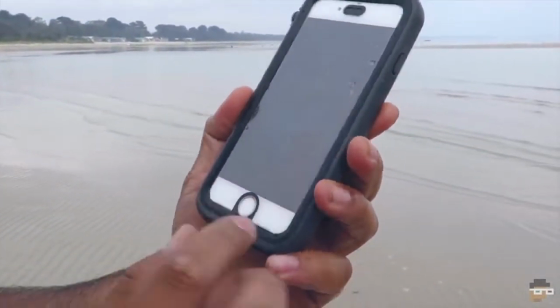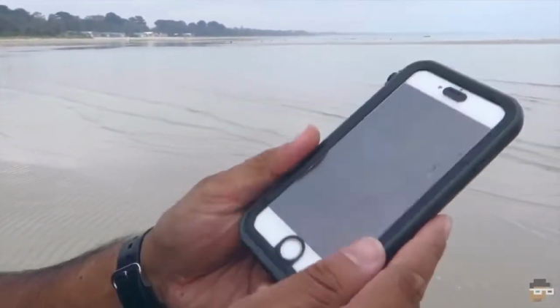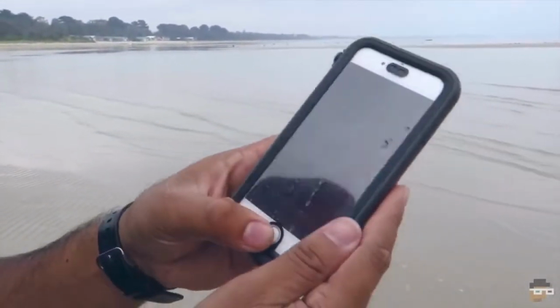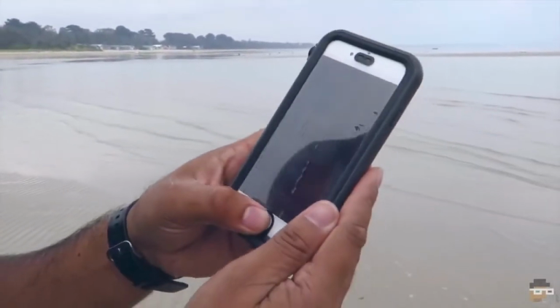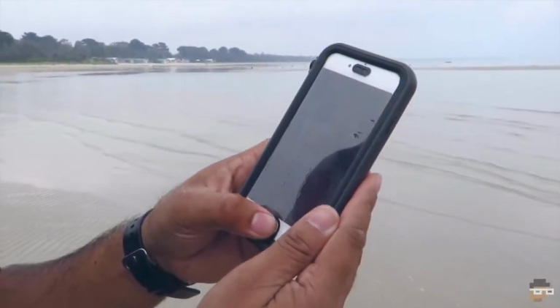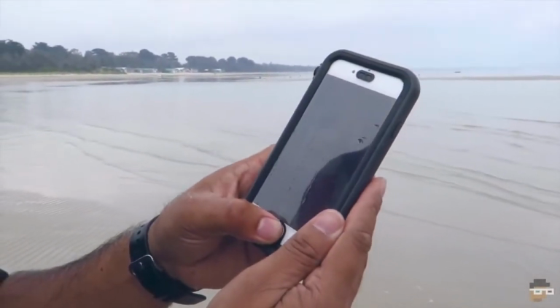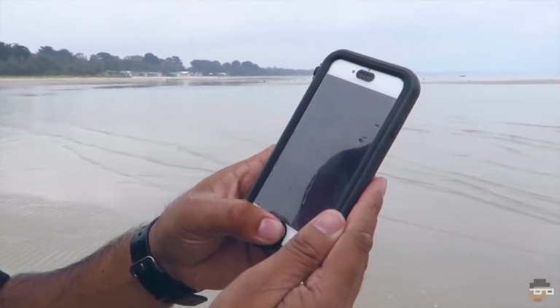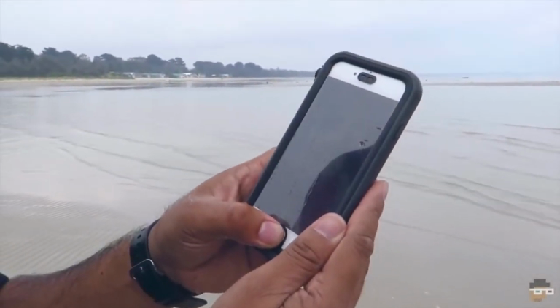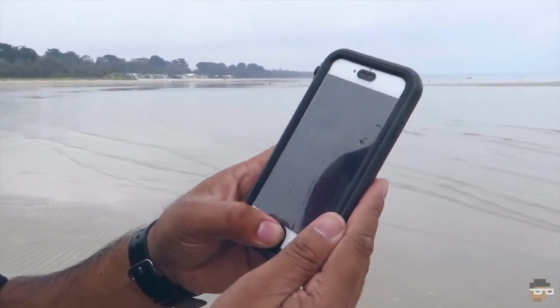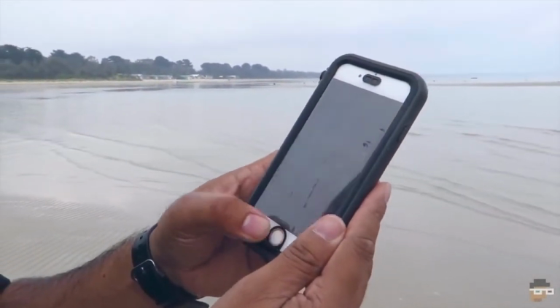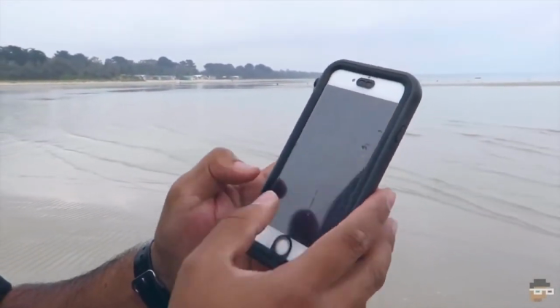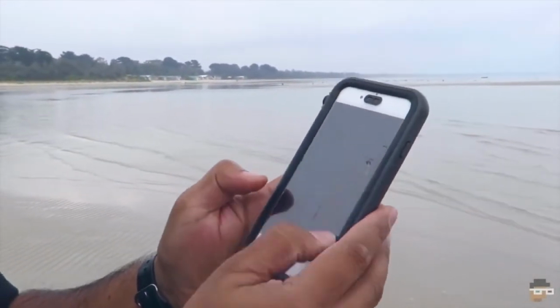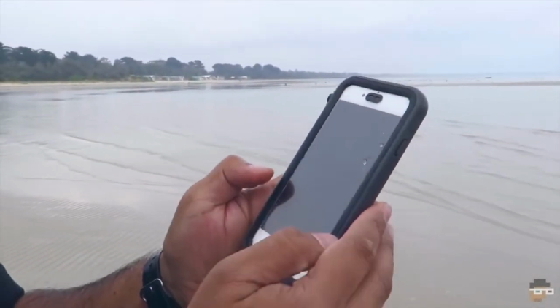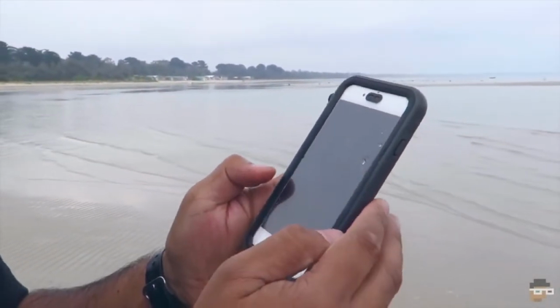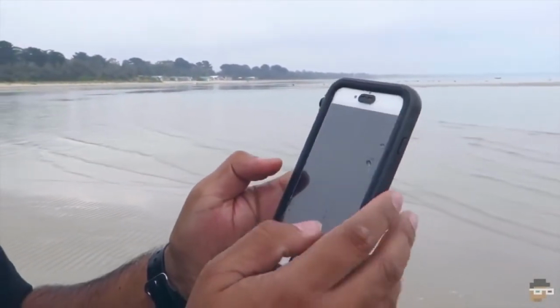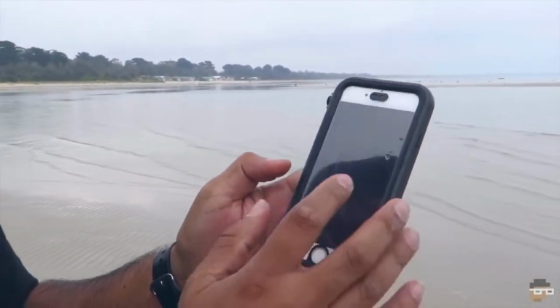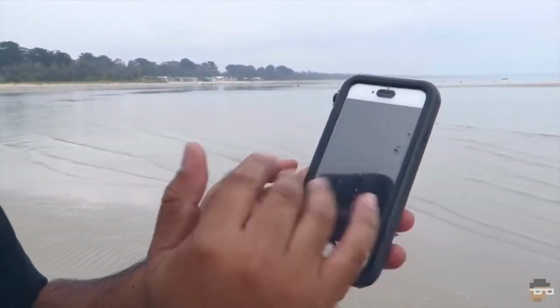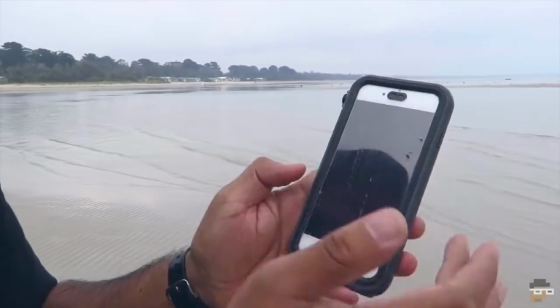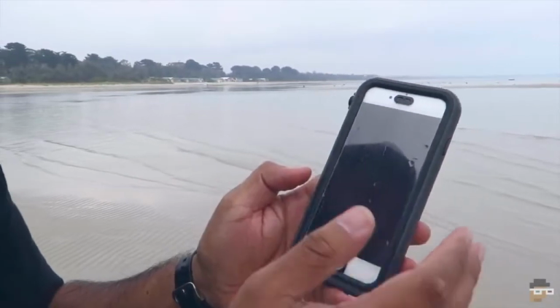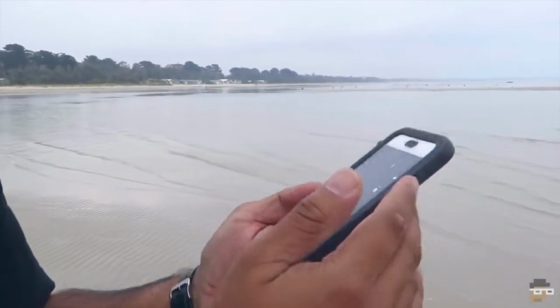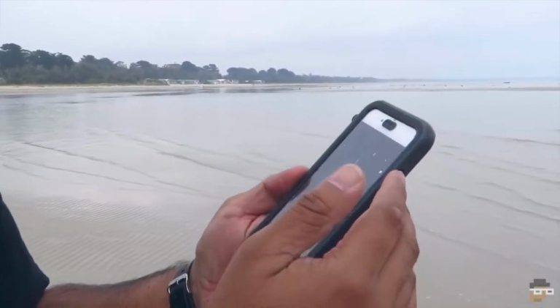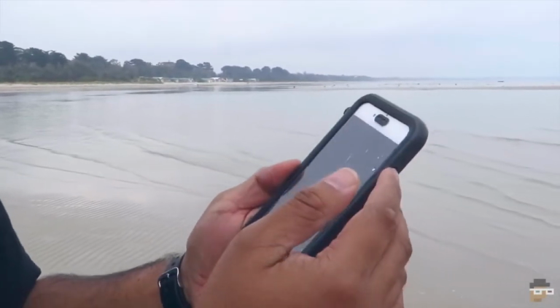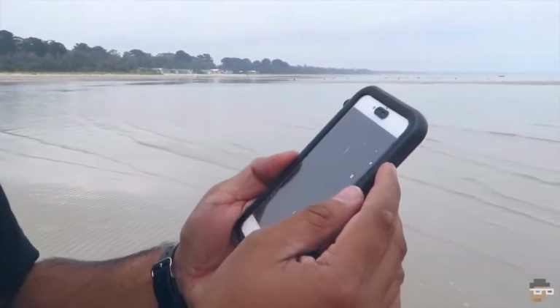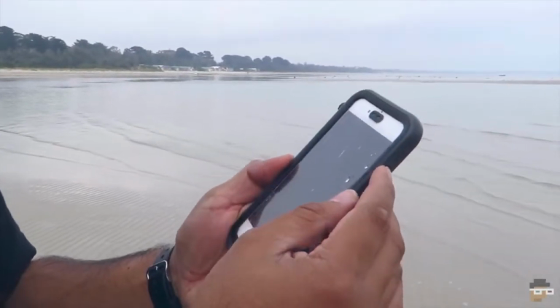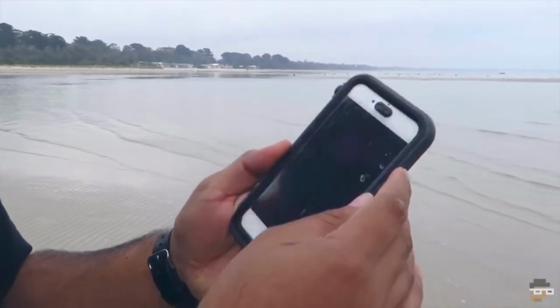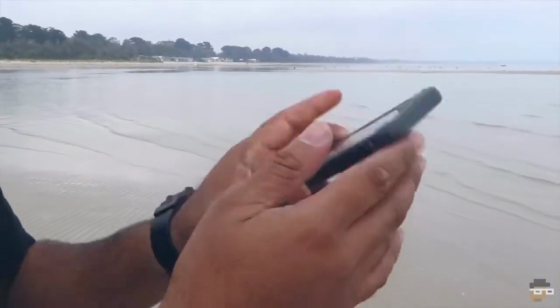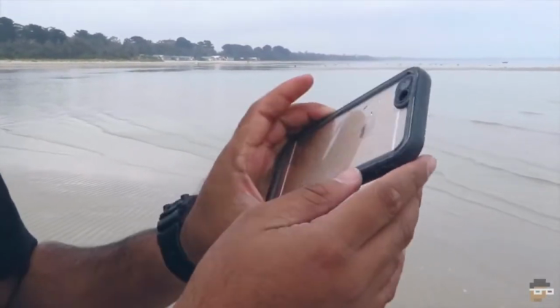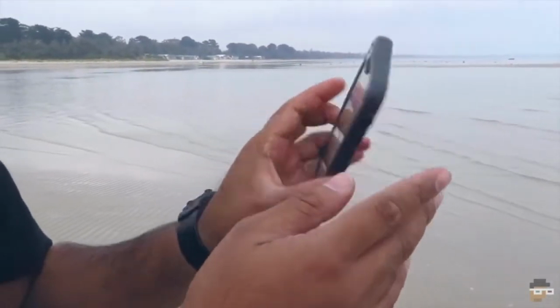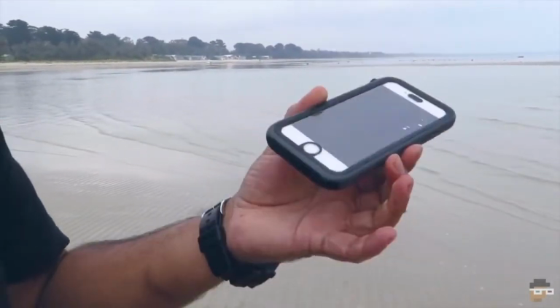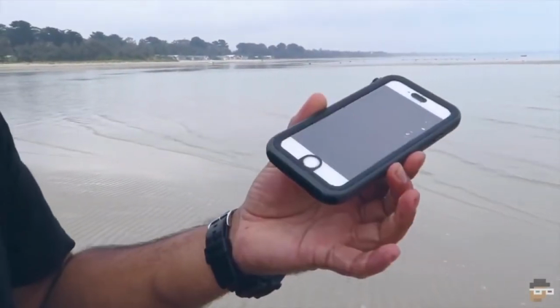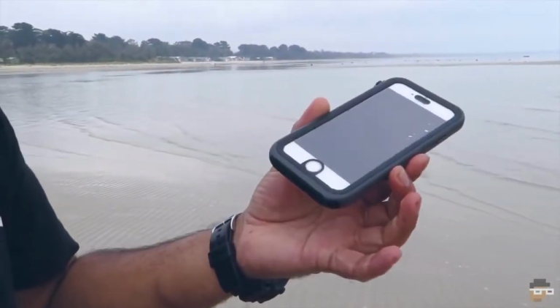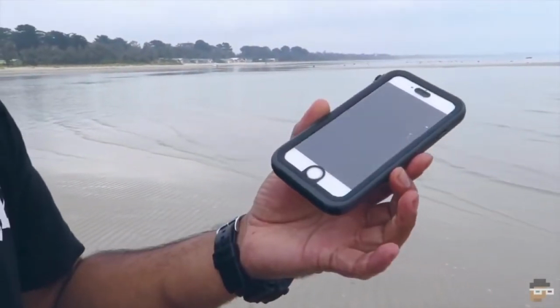It does have this finger scan thing and then you put in your password — everything still works and away we go.